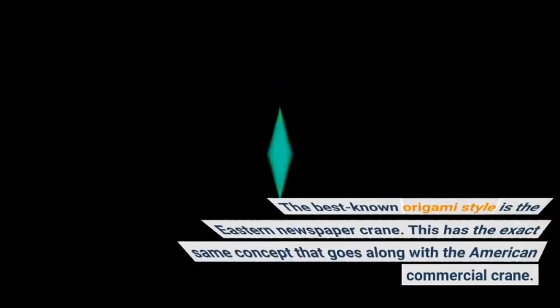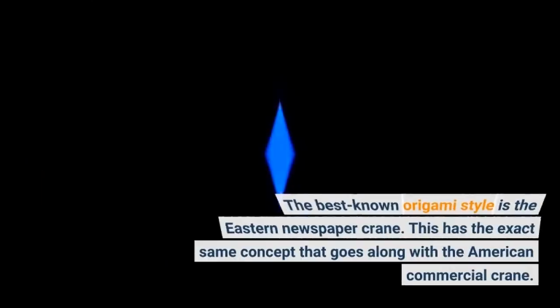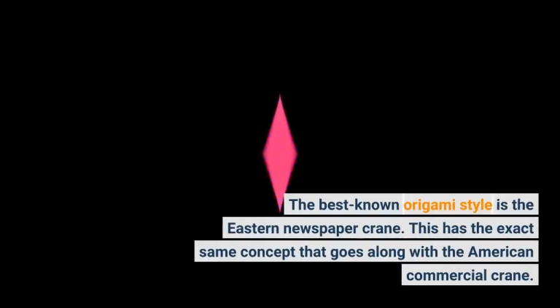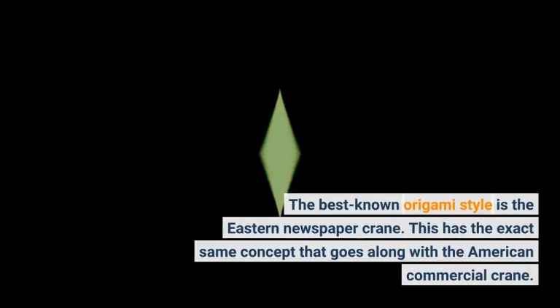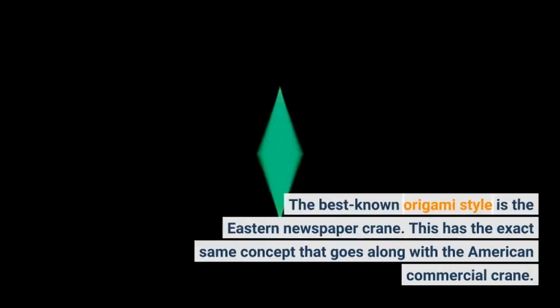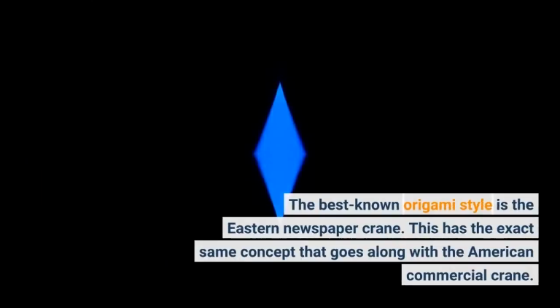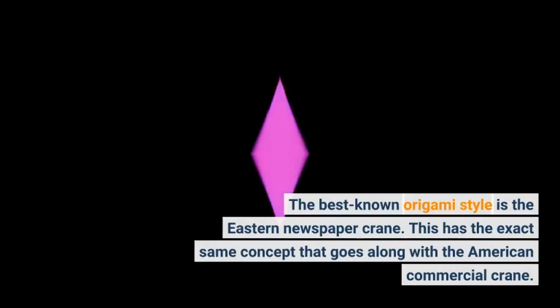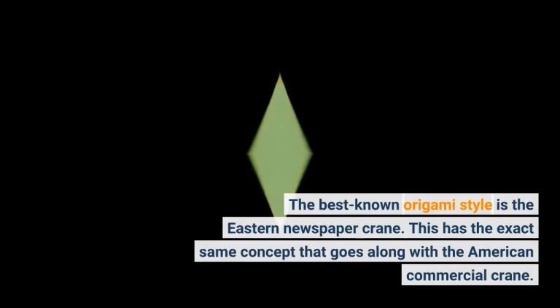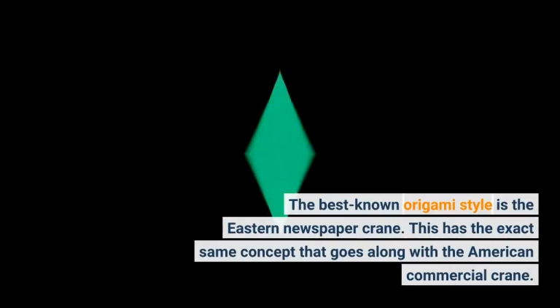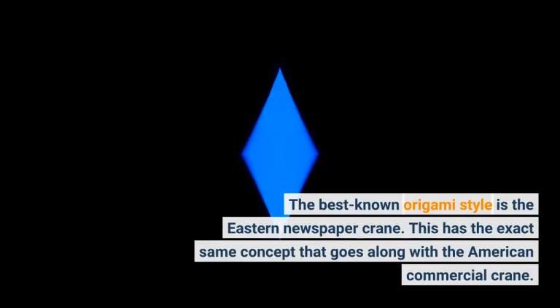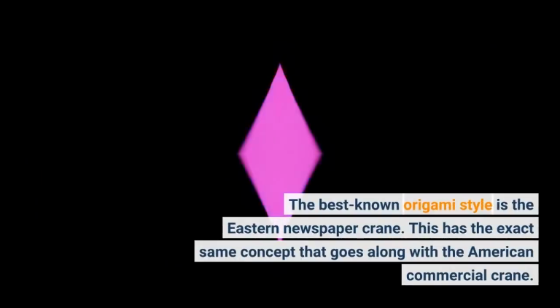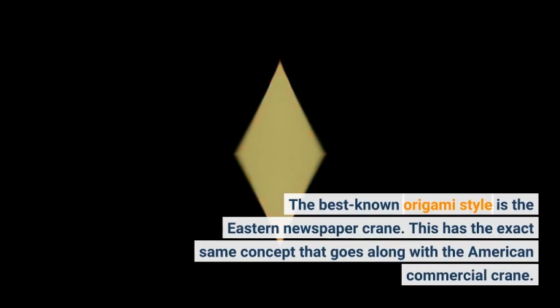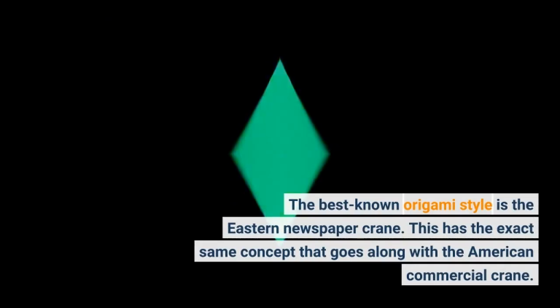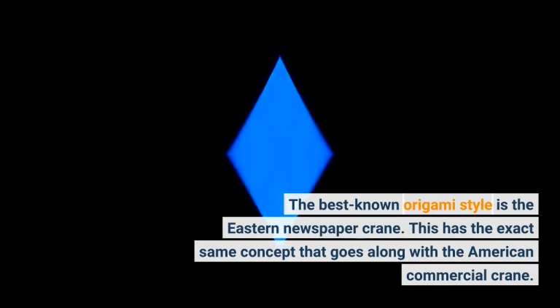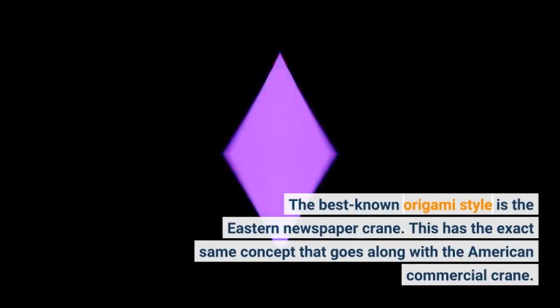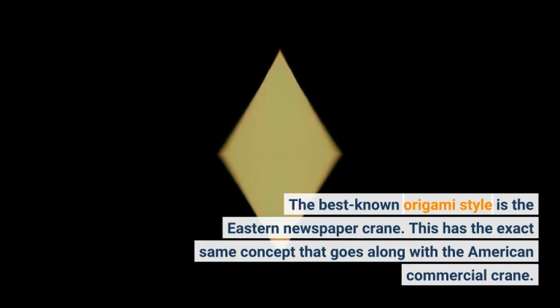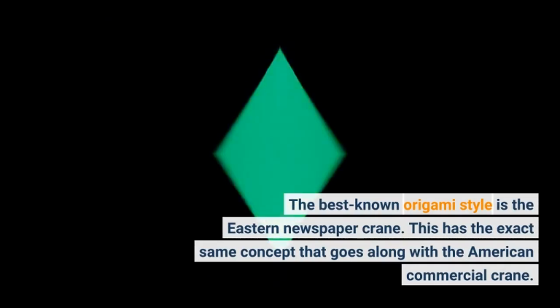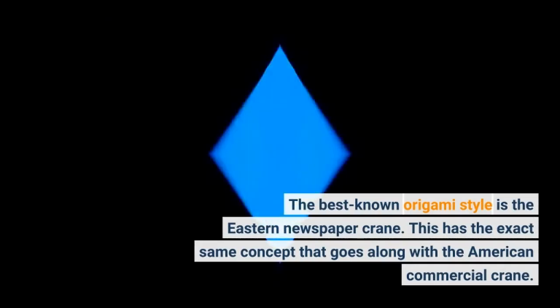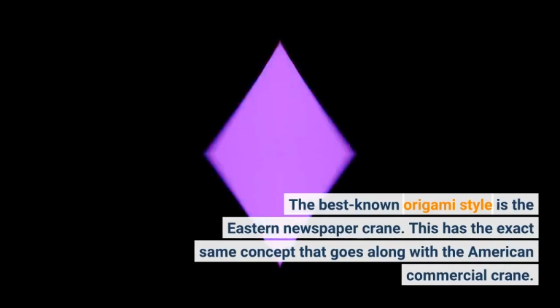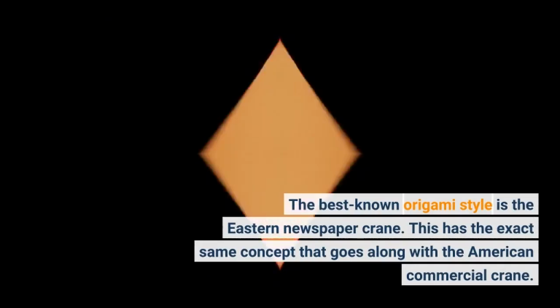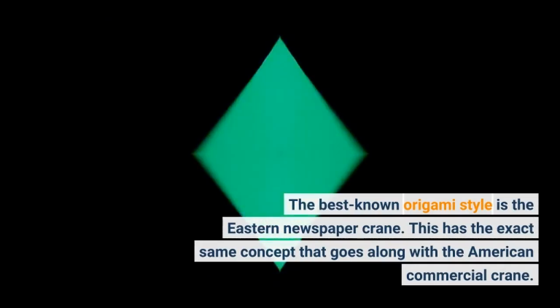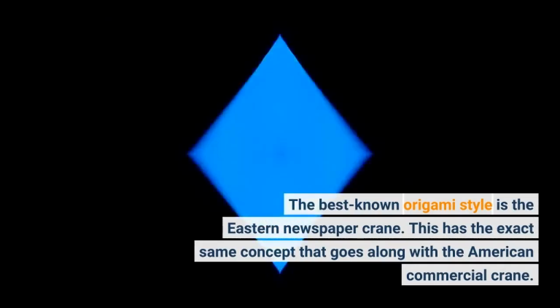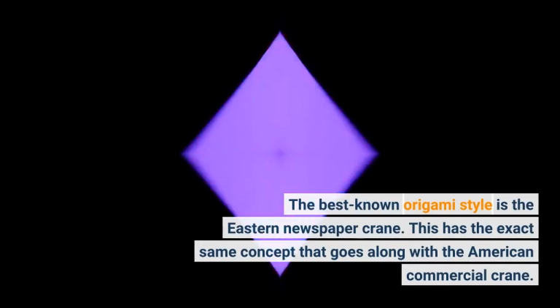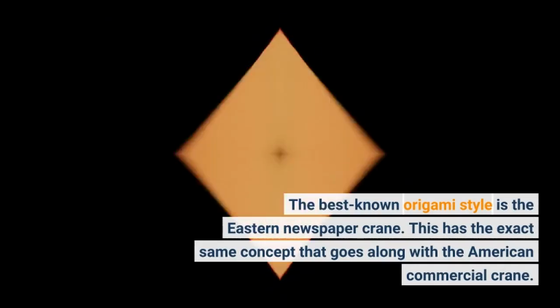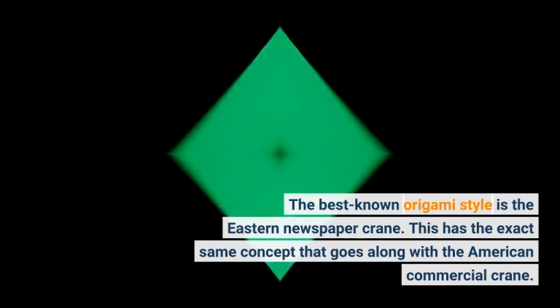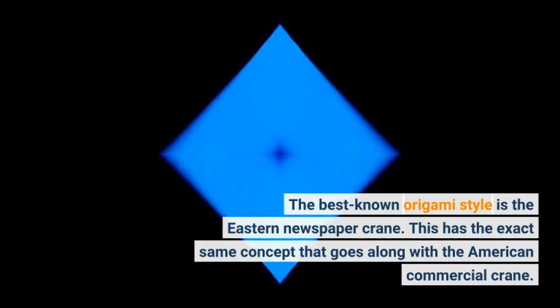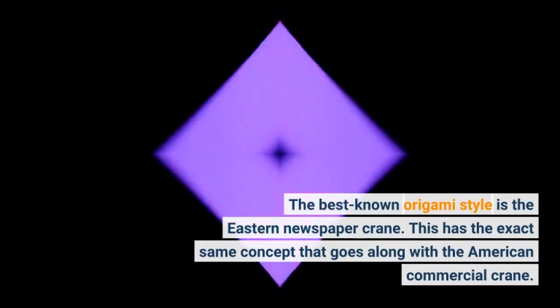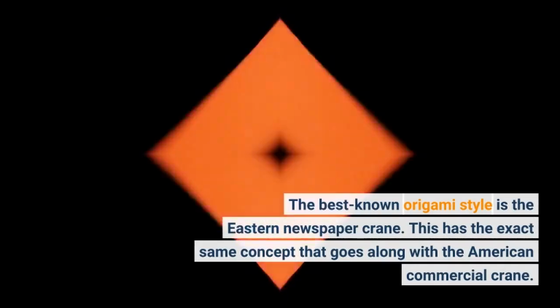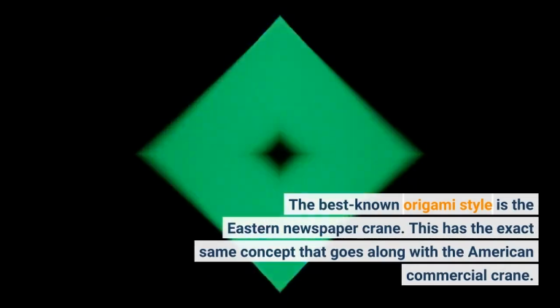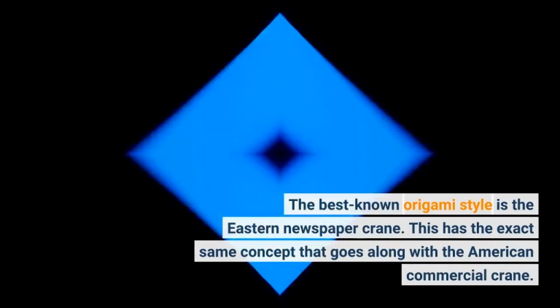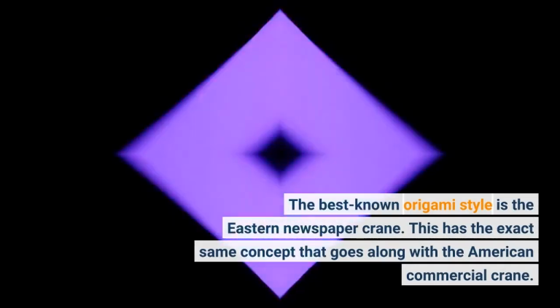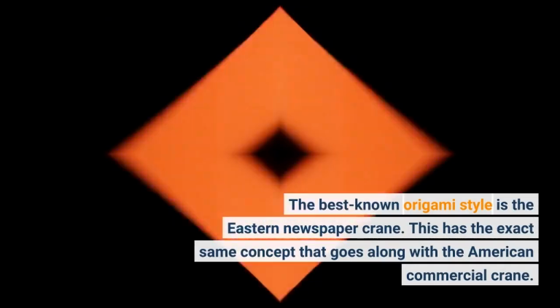The best known origami style is the Eastern Paper Crane, which has the same concept that goes along with the American commercial crane.